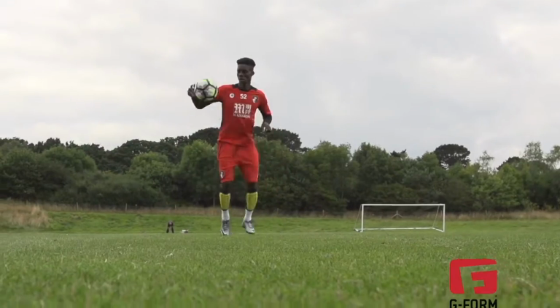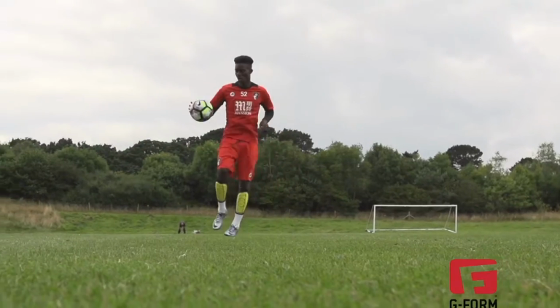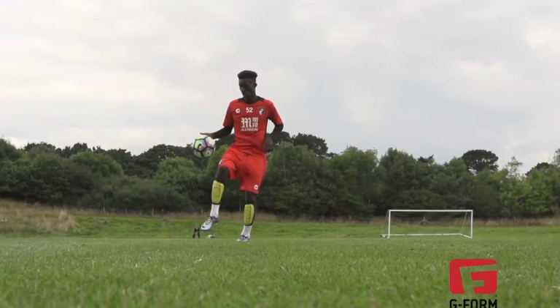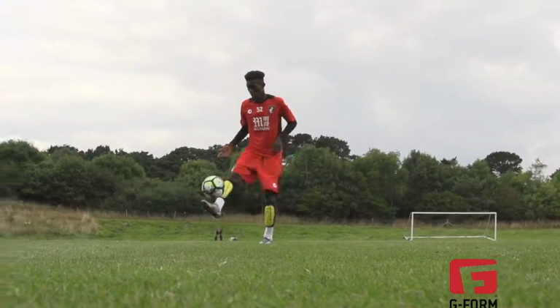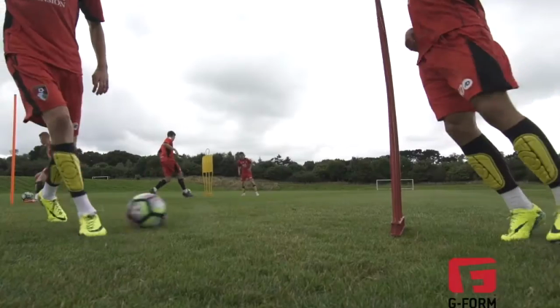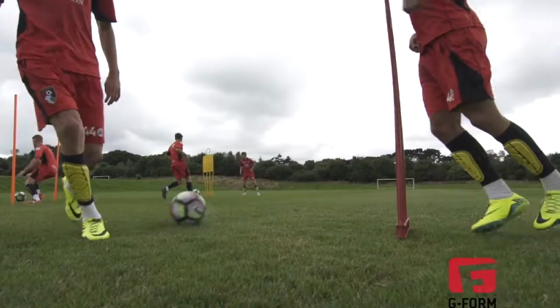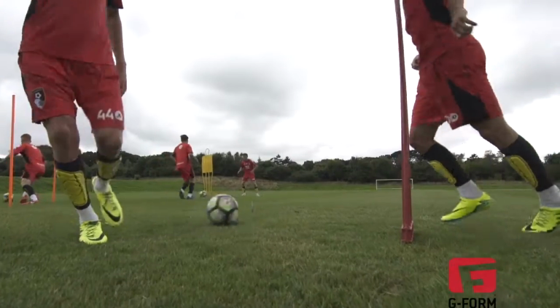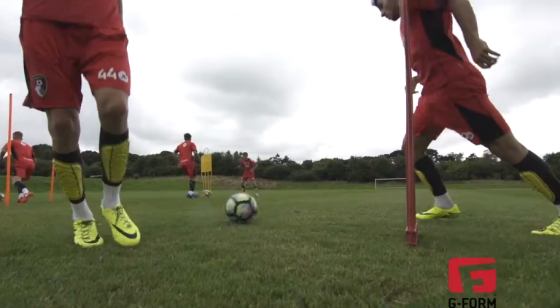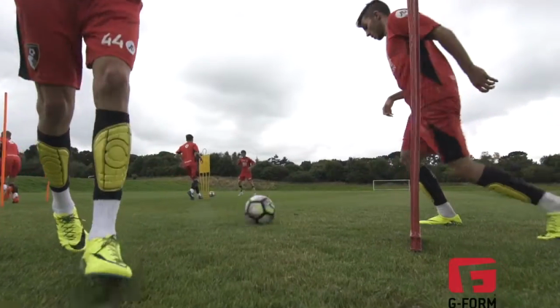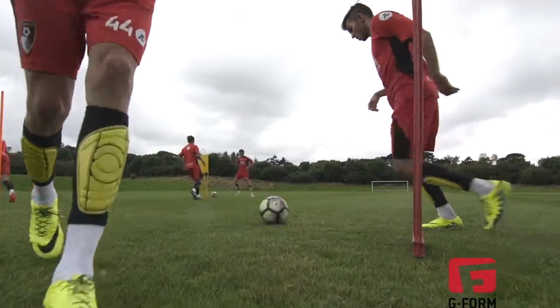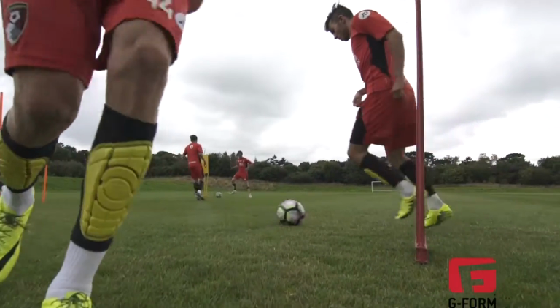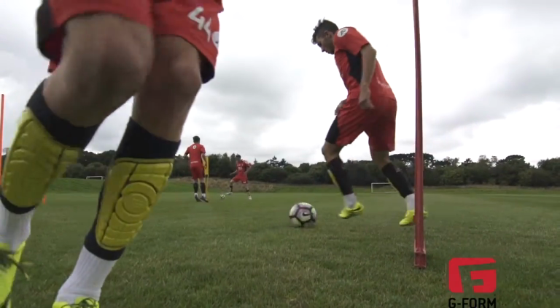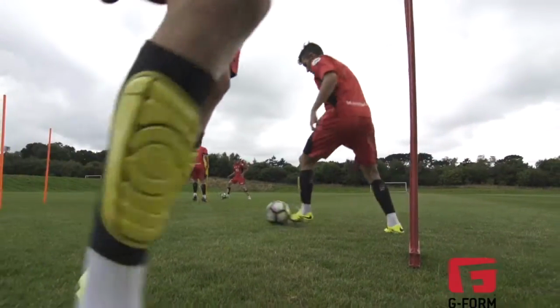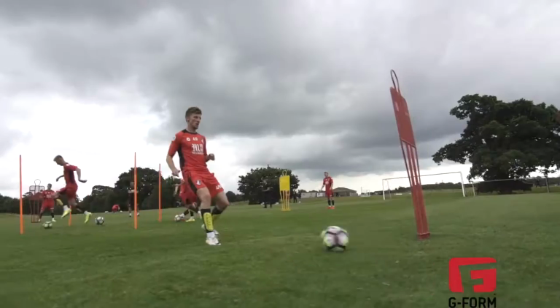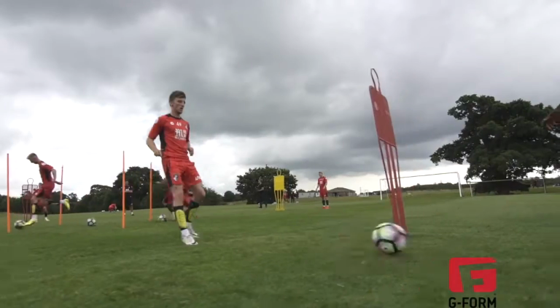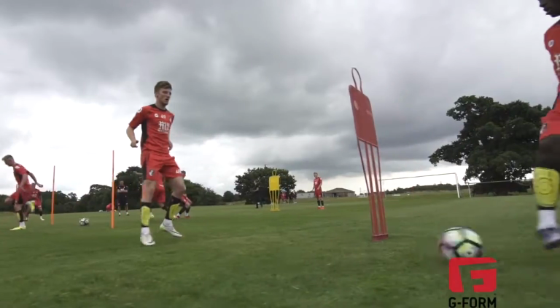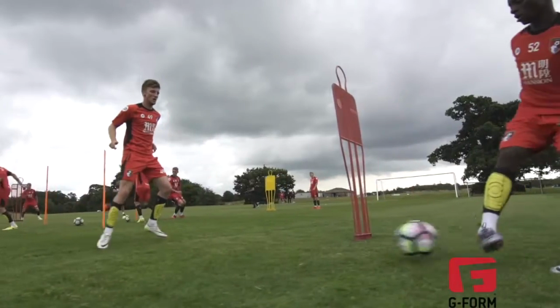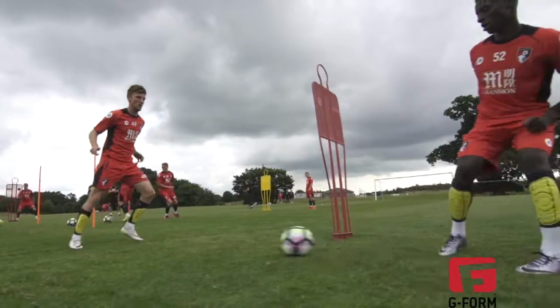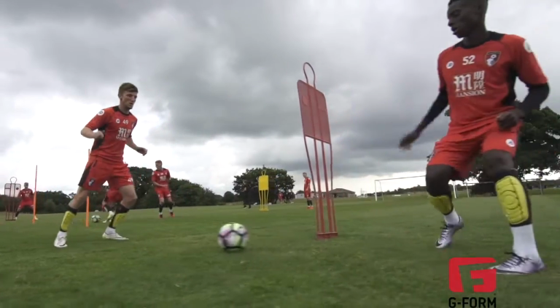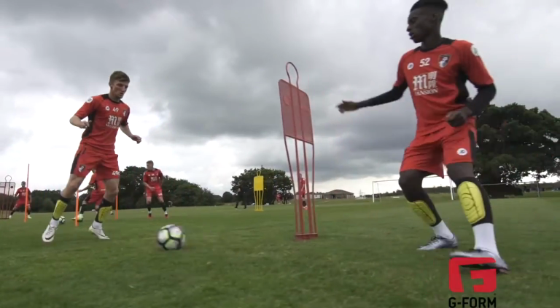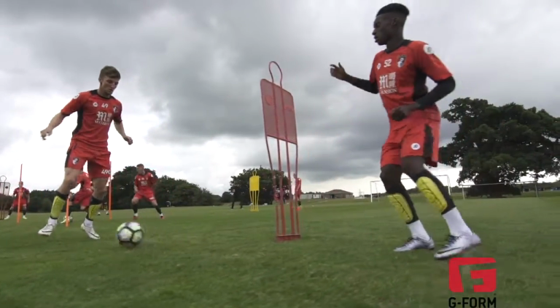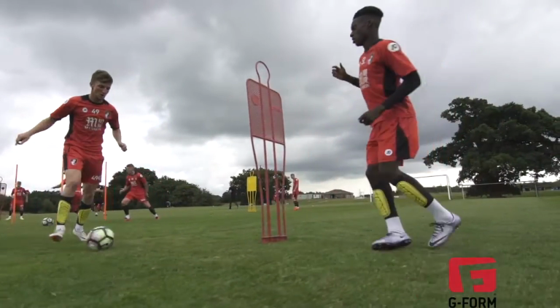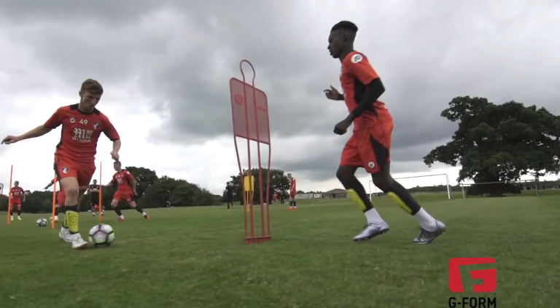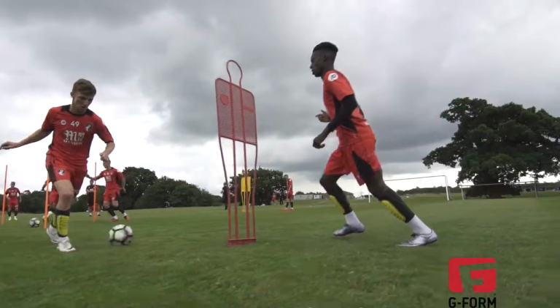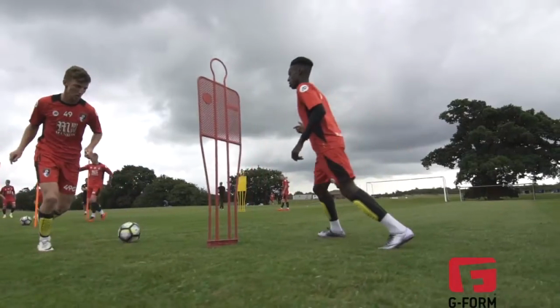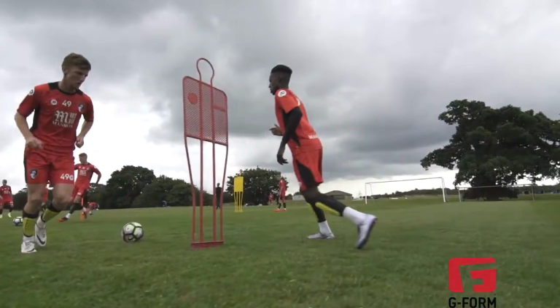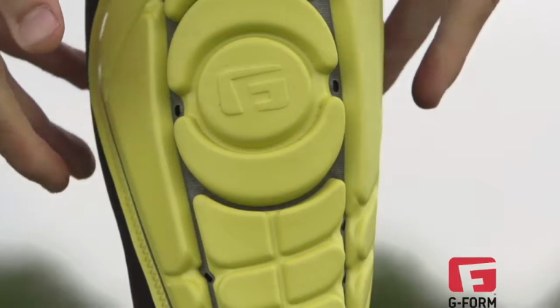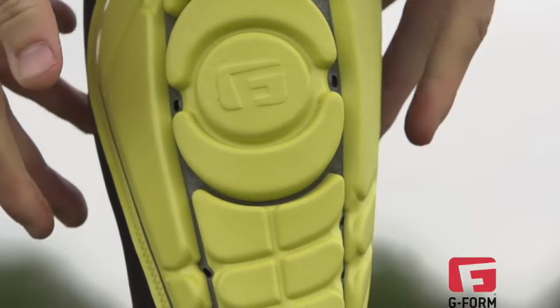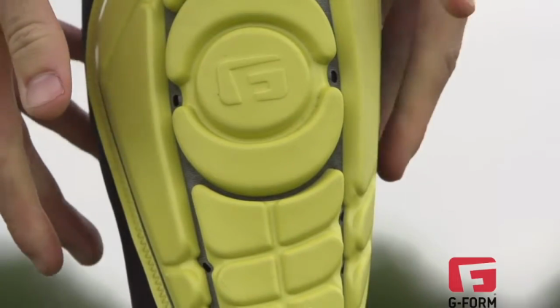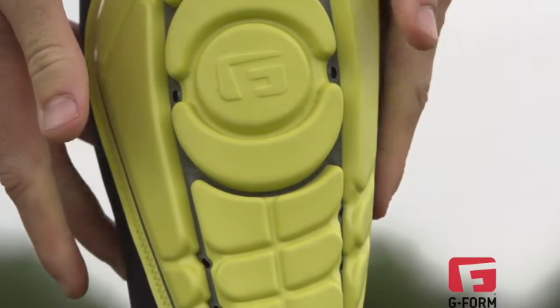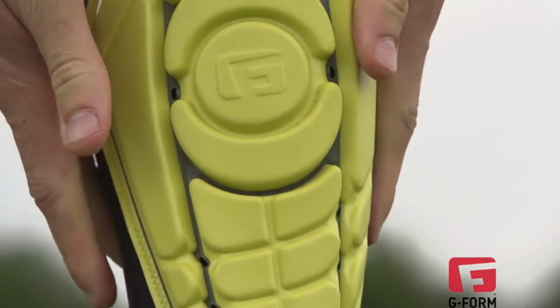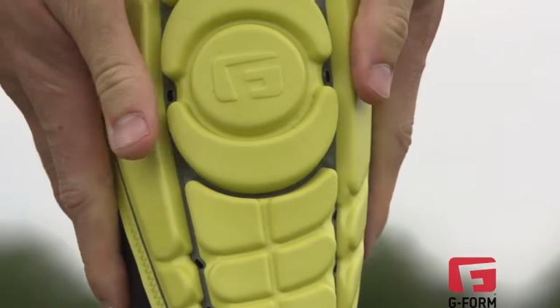G-Form shin pads are machine washable. Throw them in the wash, air dry, and keep yourself fresh and free of rash or irritation.